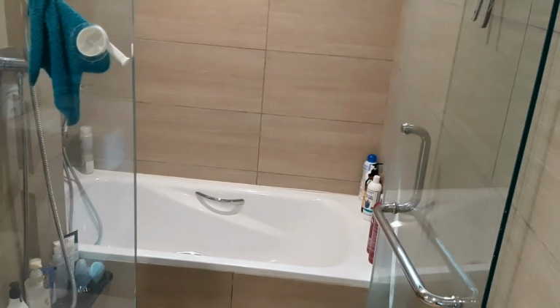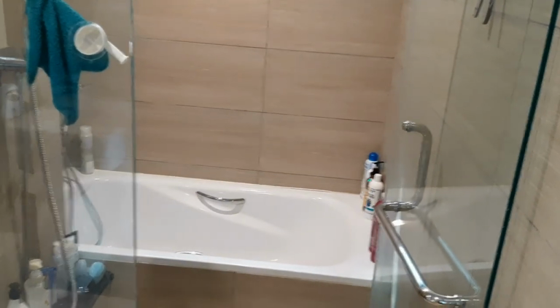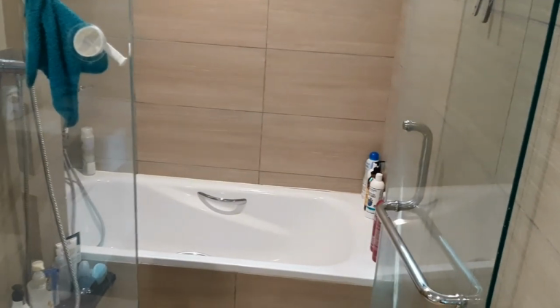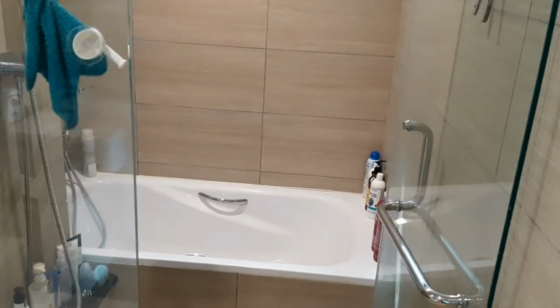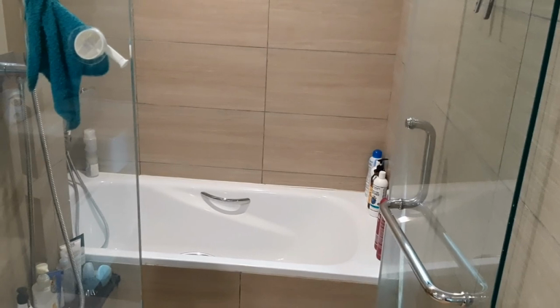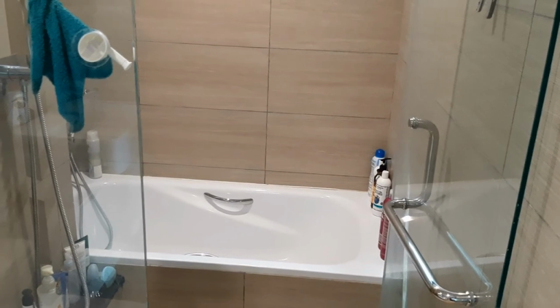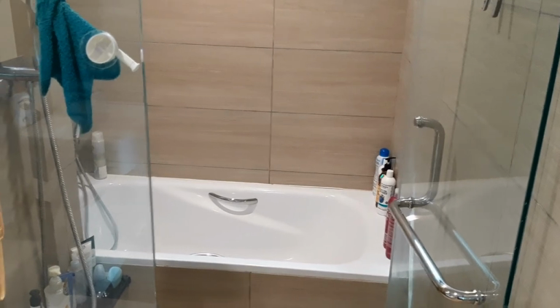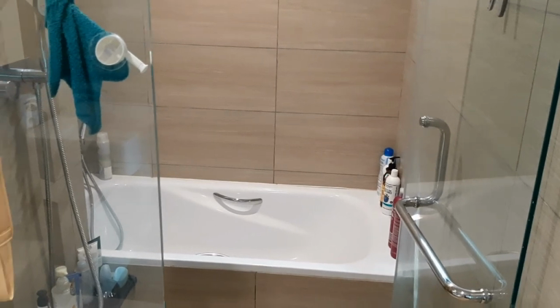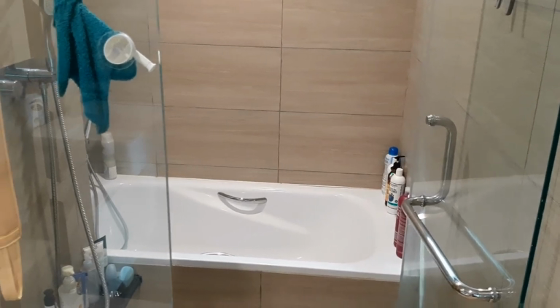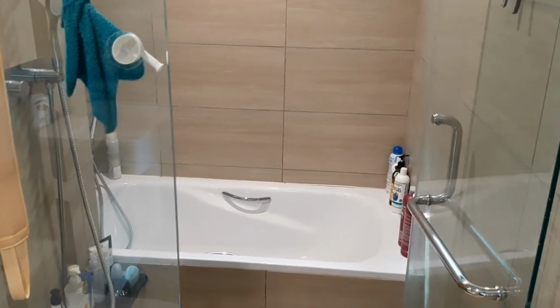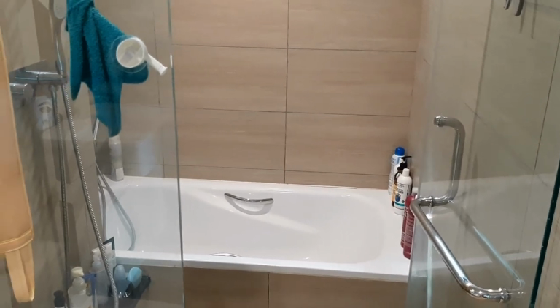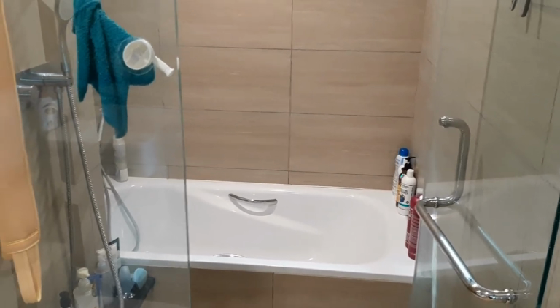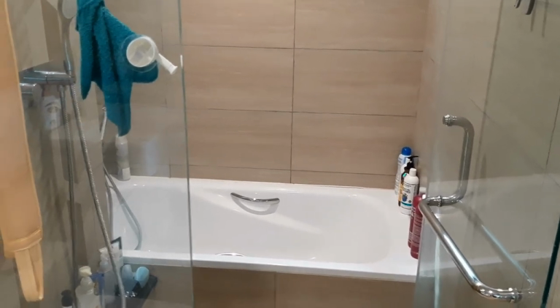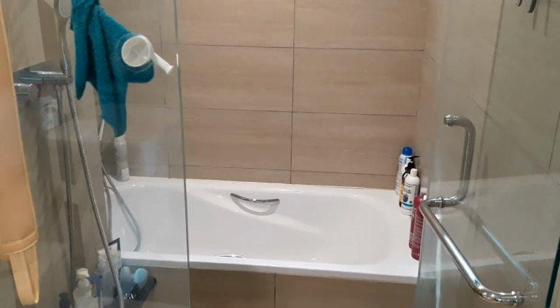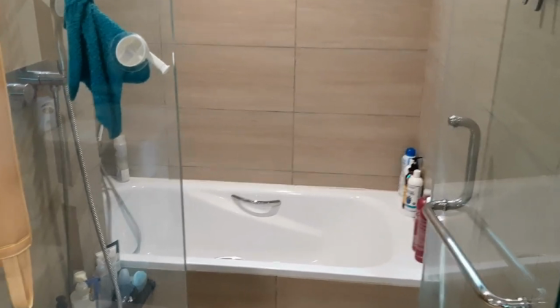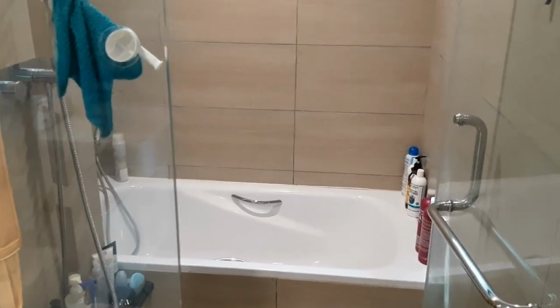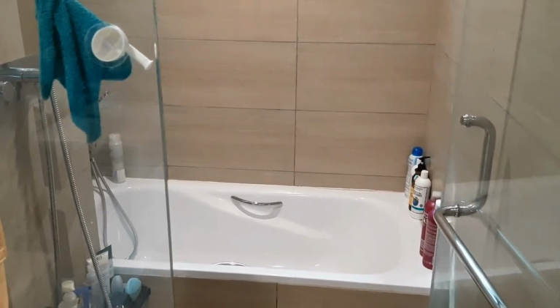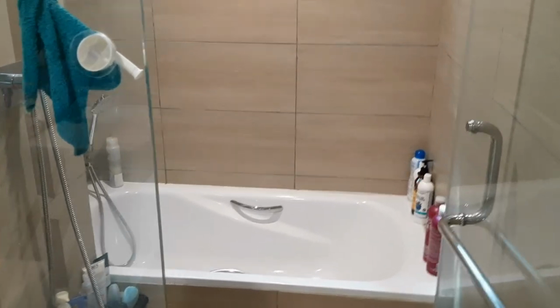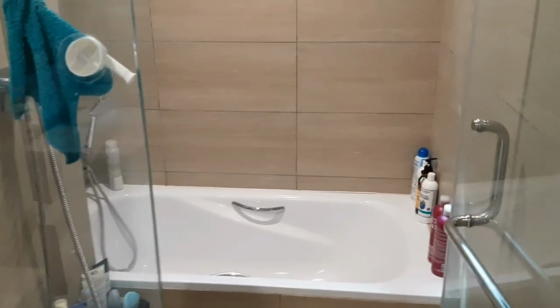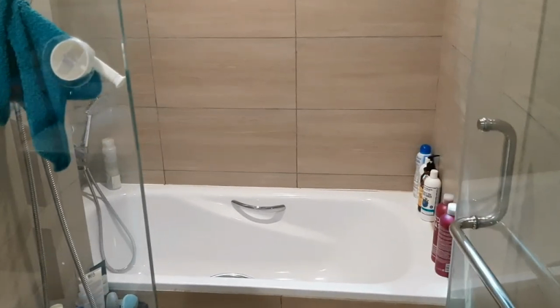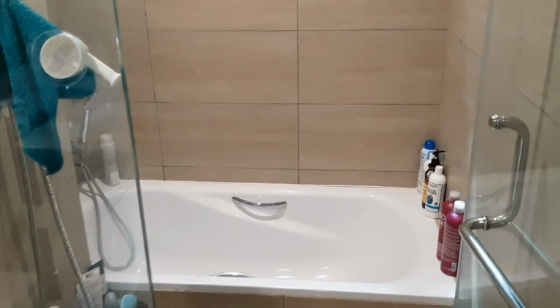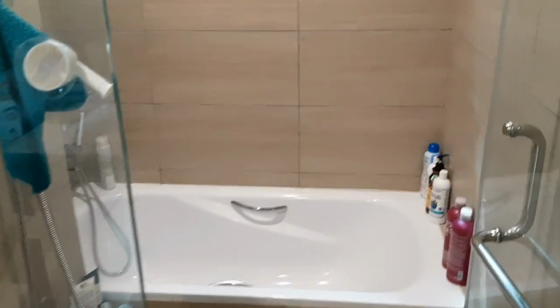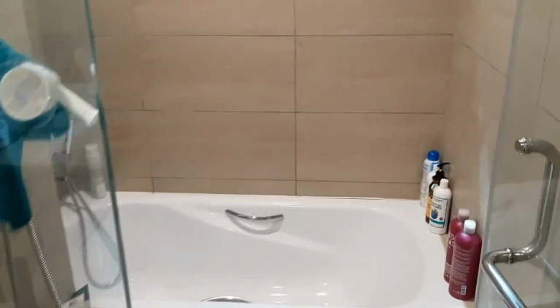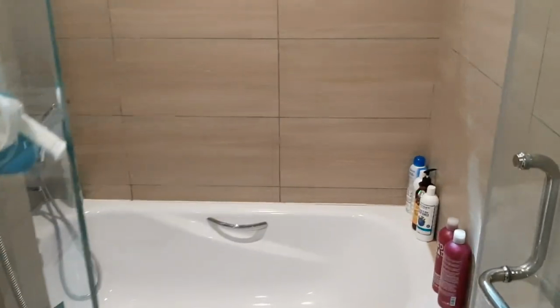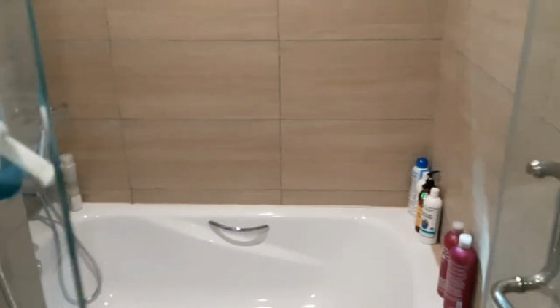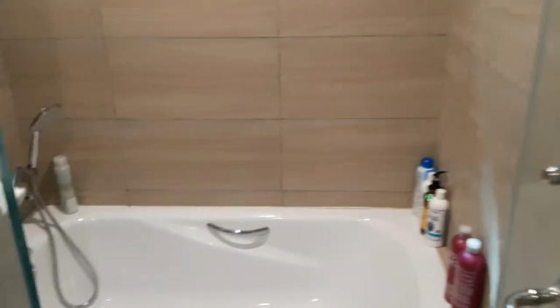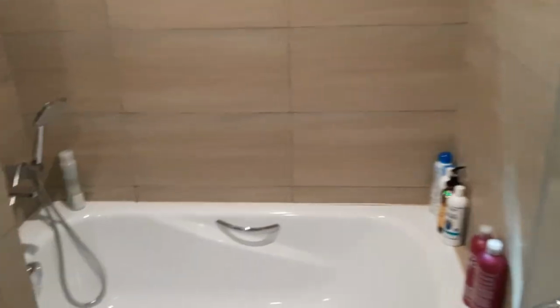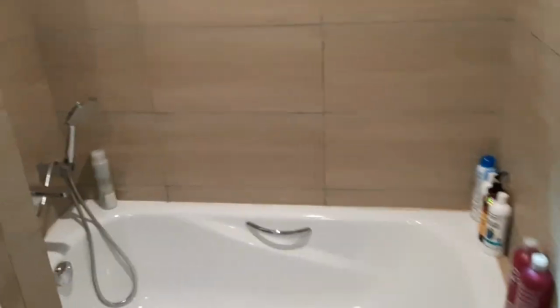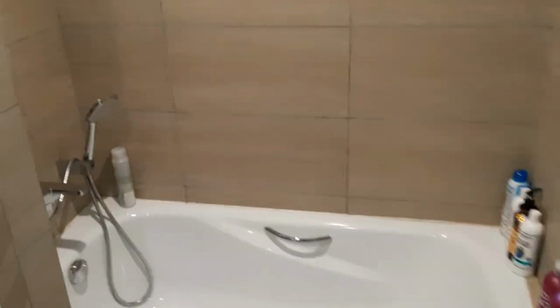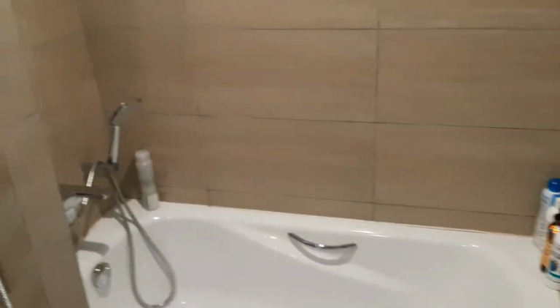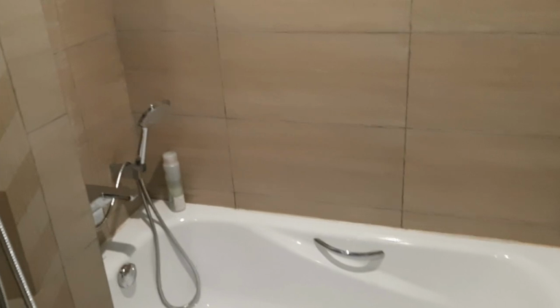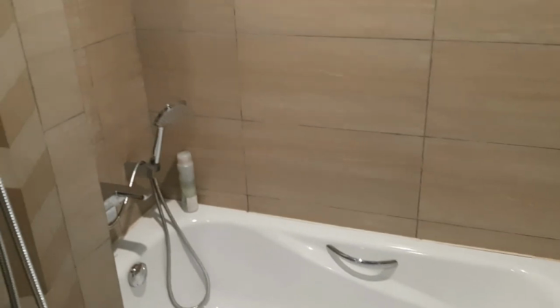Nothing too crazy here until — bam — yes, there's a bathtub and I can fit in it. And I'm so happy about that. Yes, it's amazing.